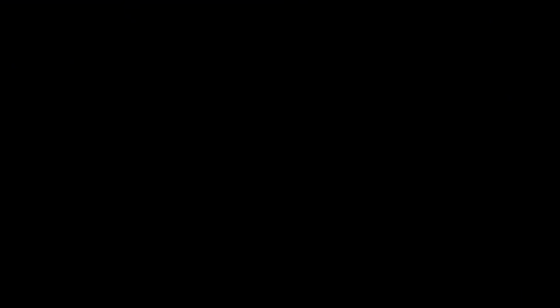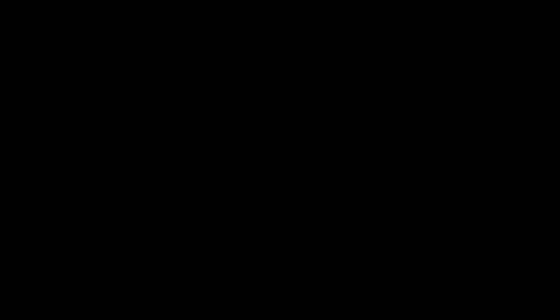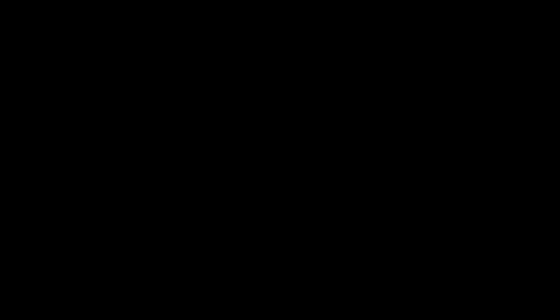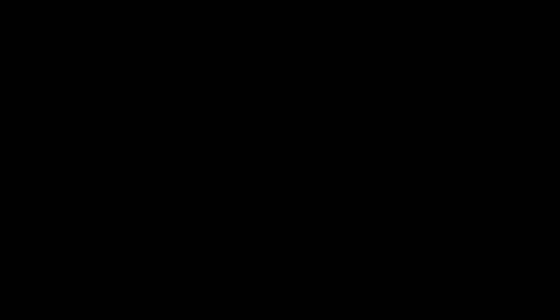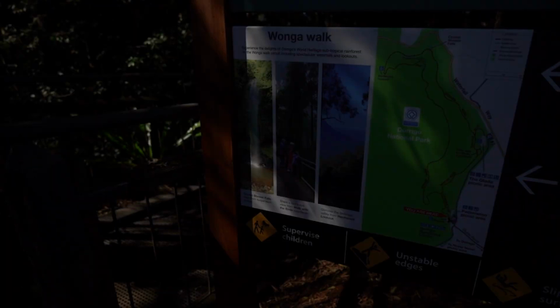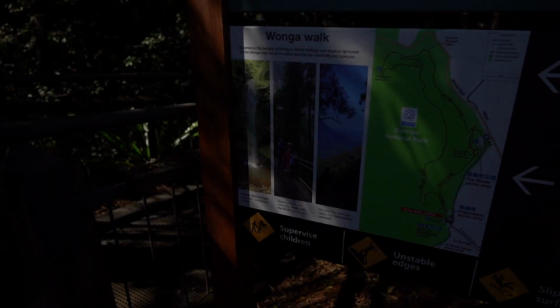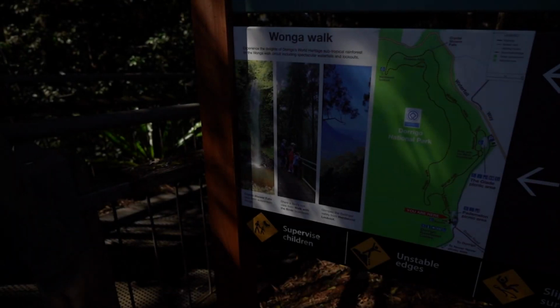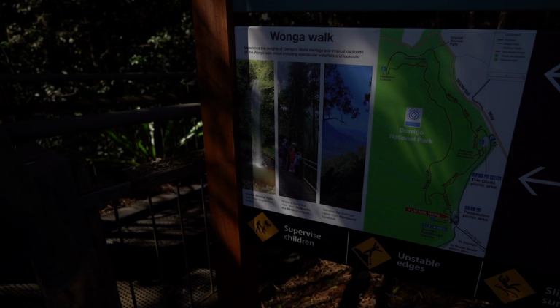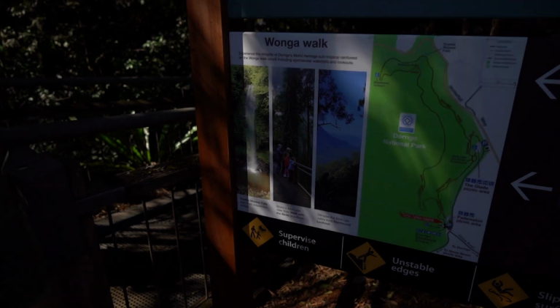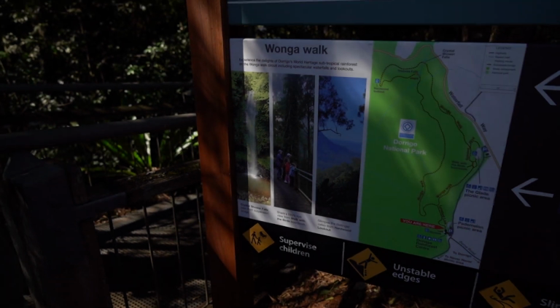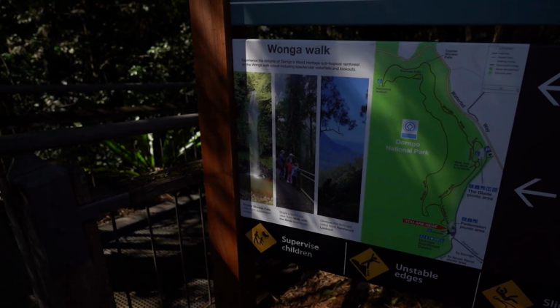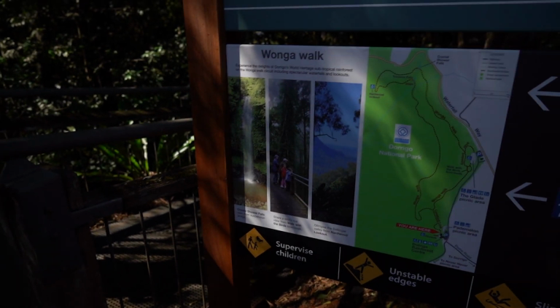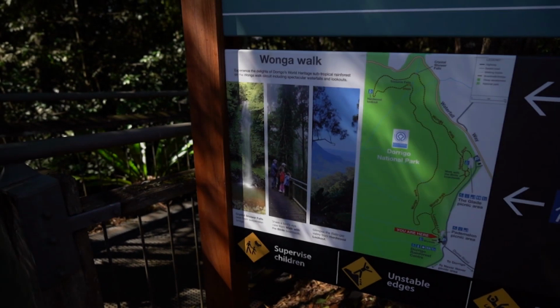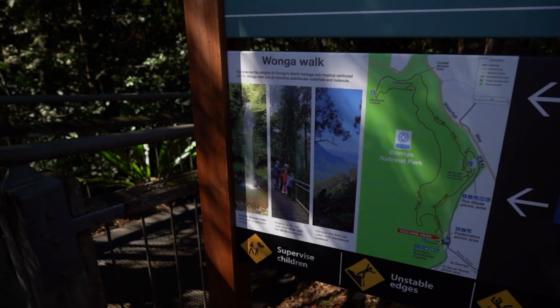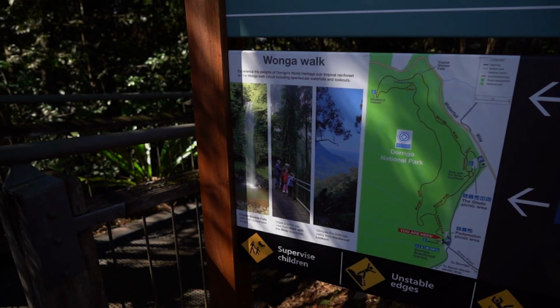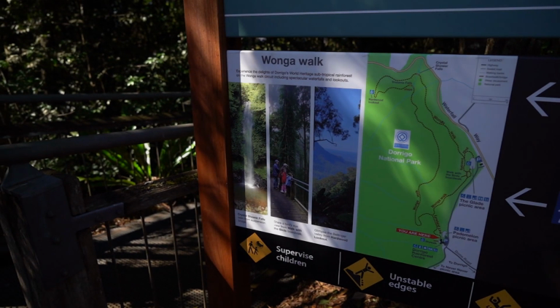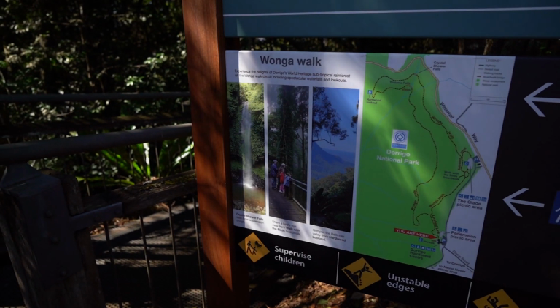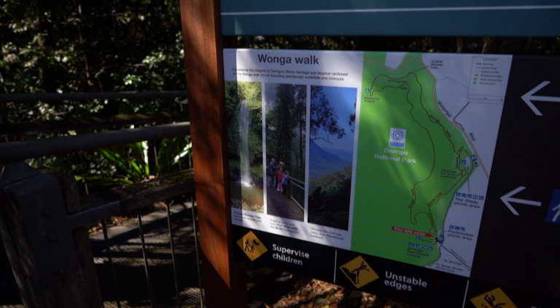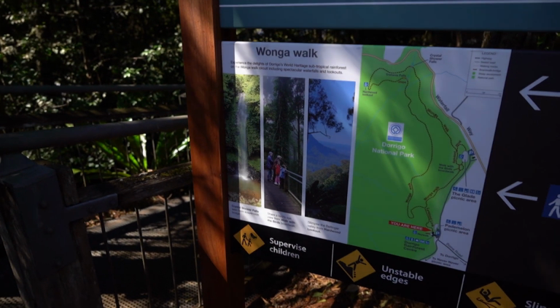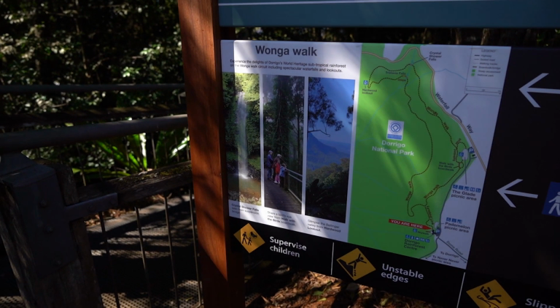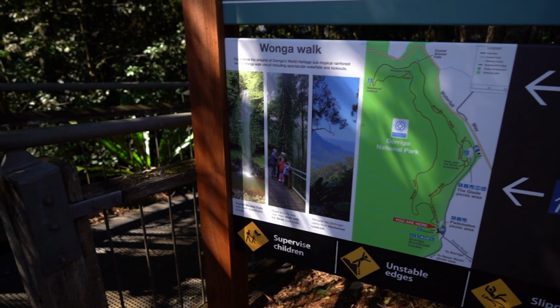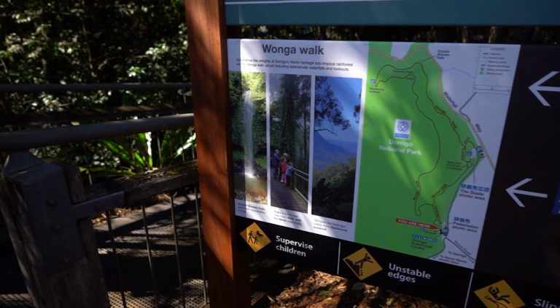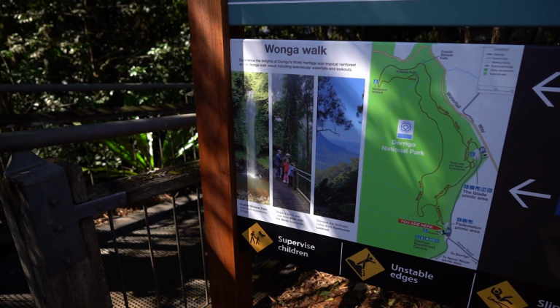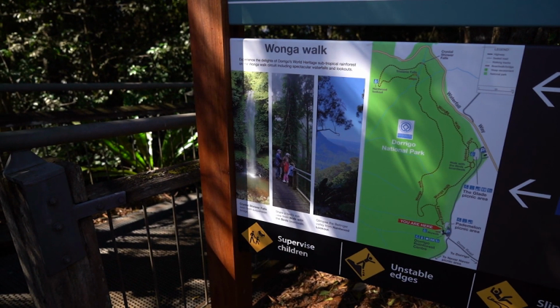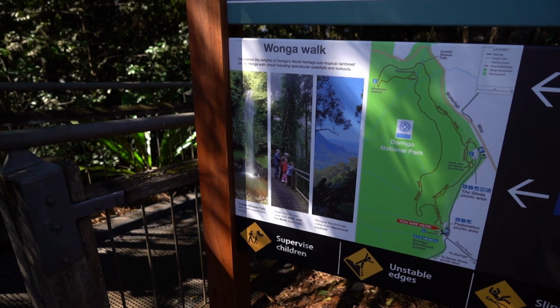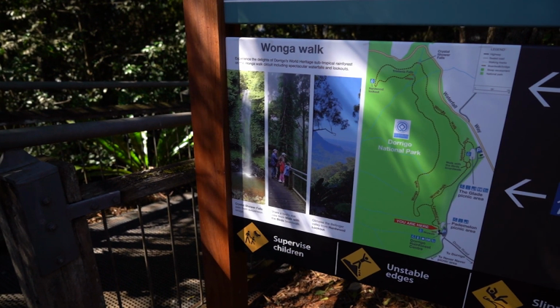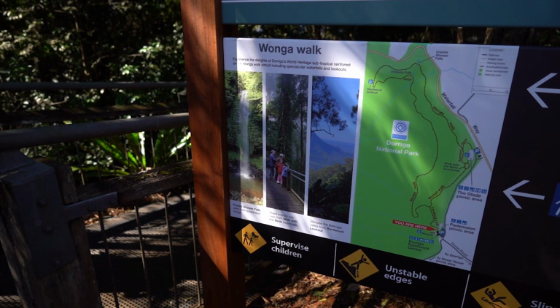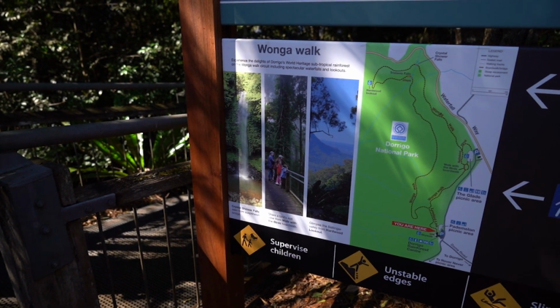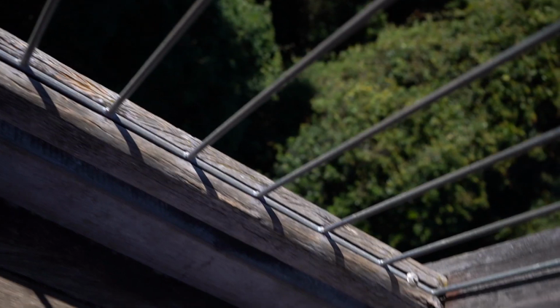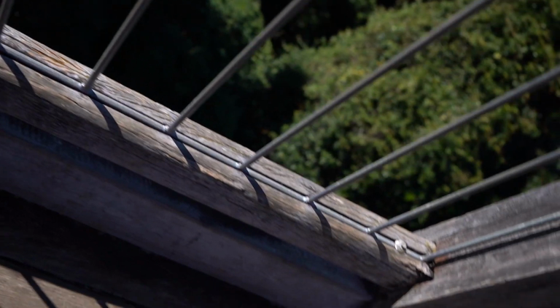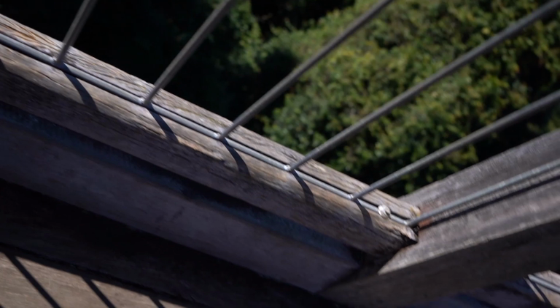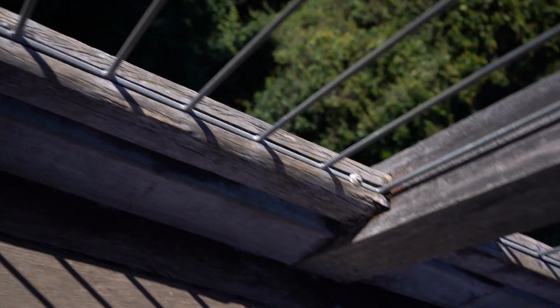If you're in Coffs Harbour for only one day, there are only two places to go: Dorrigo National Park and Look At Me Now Headland.